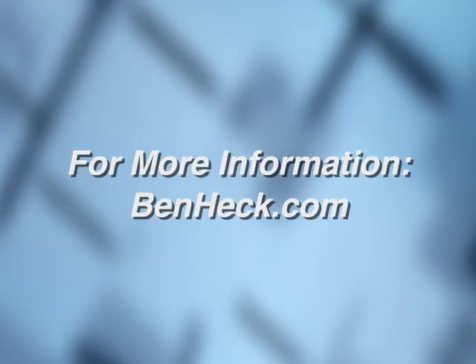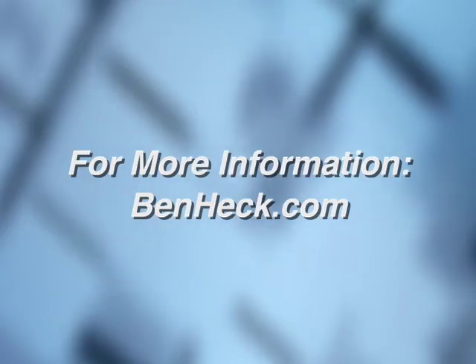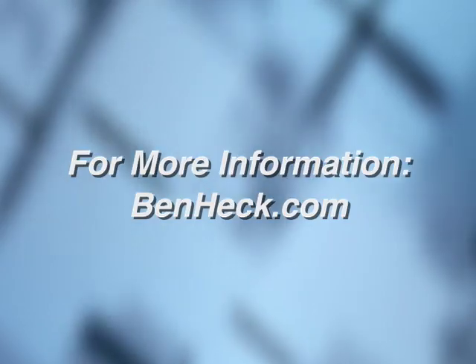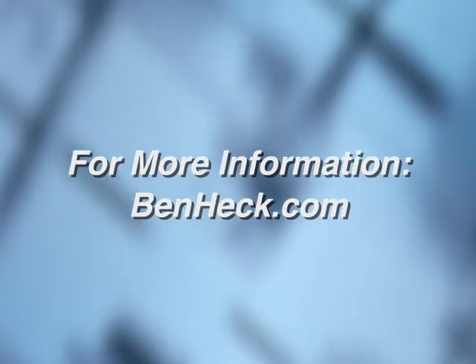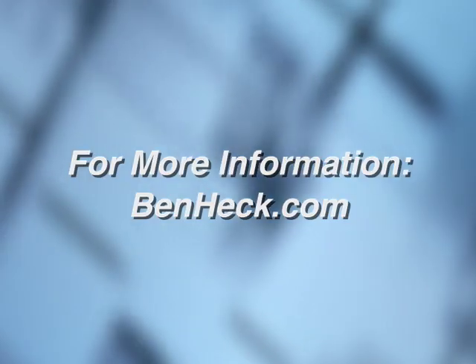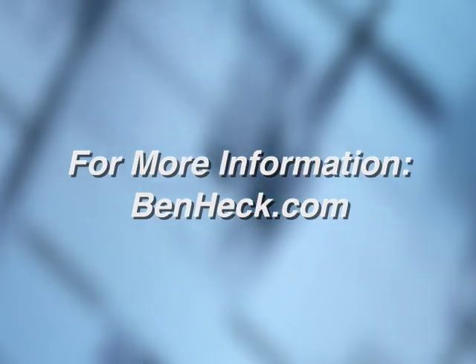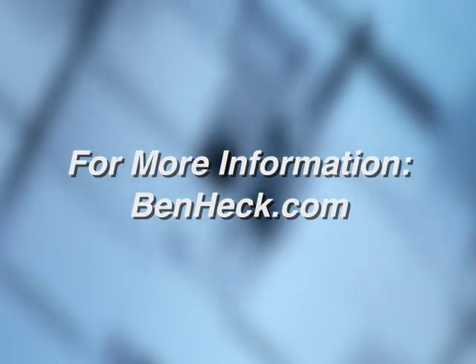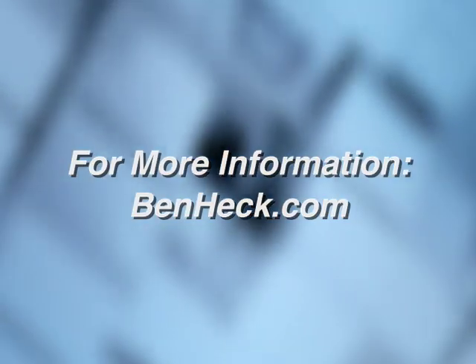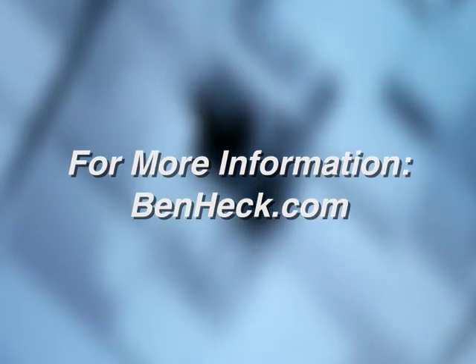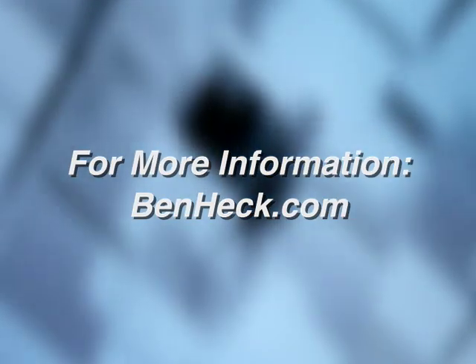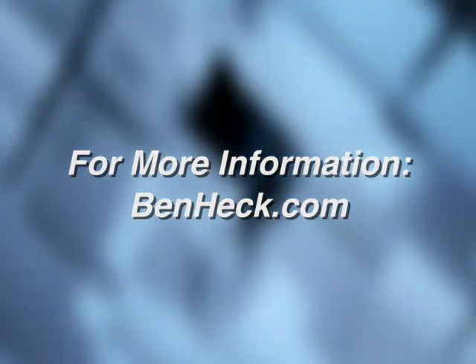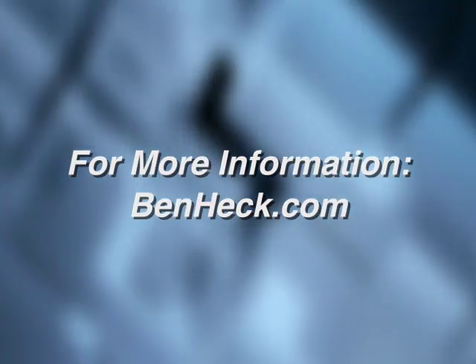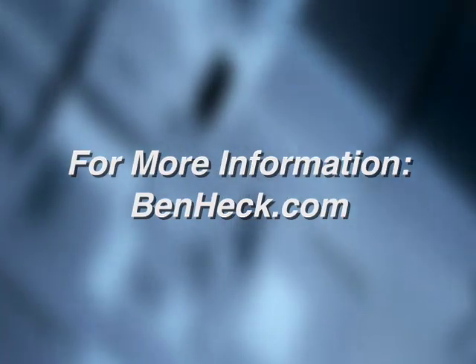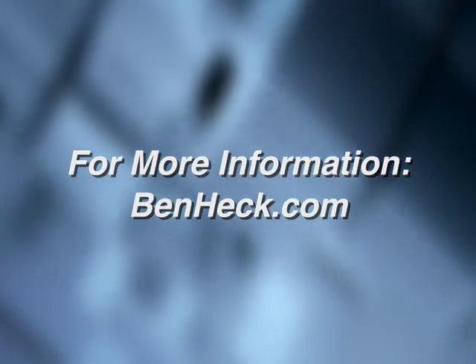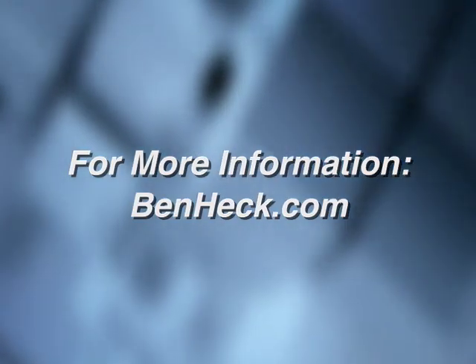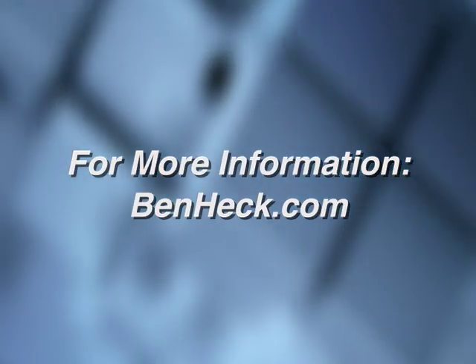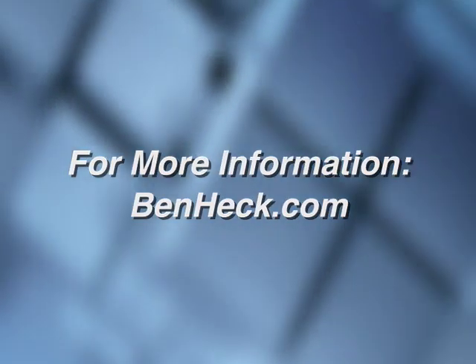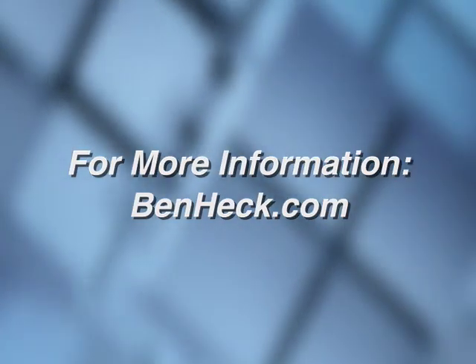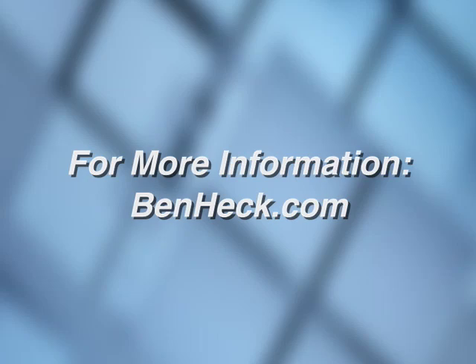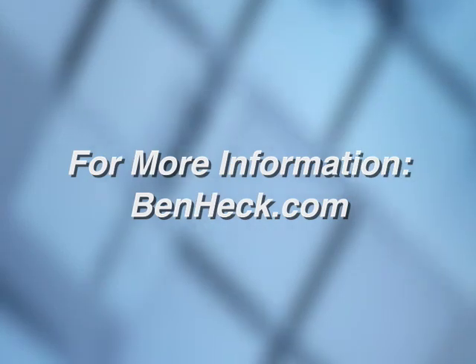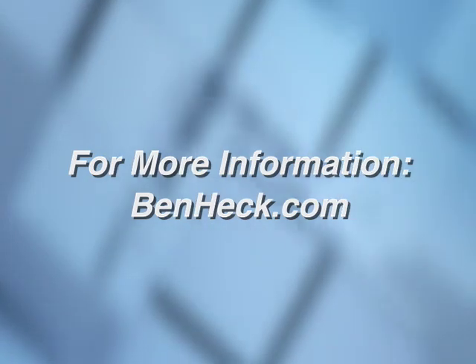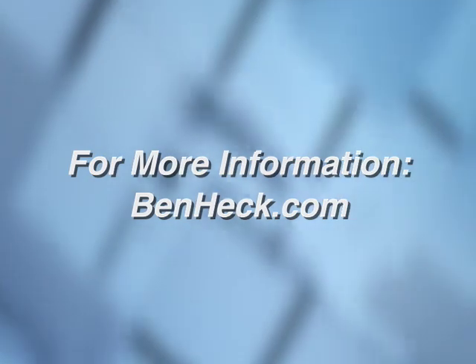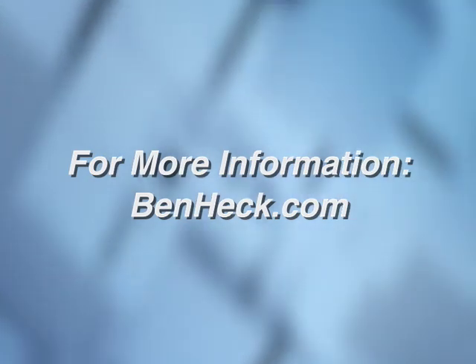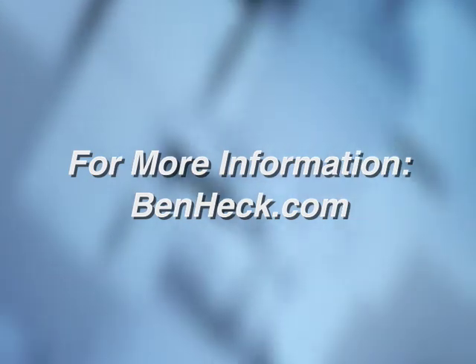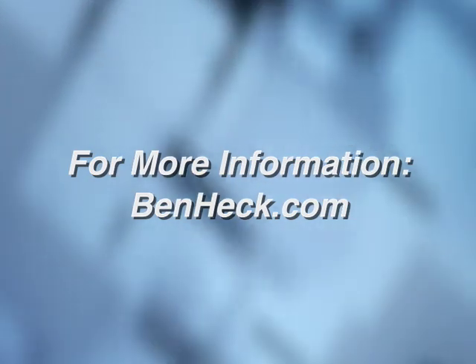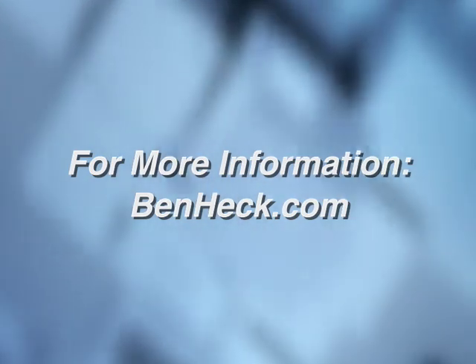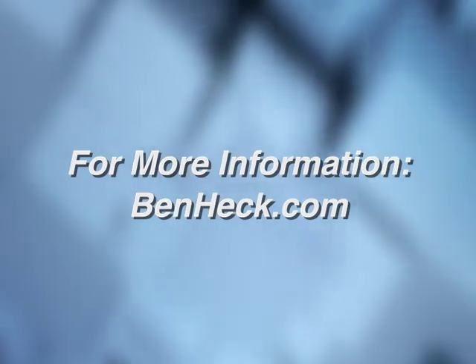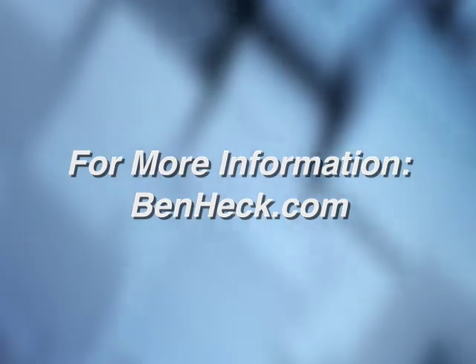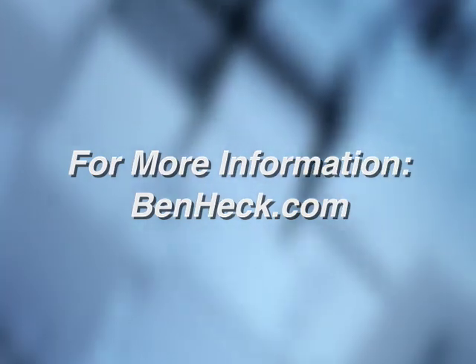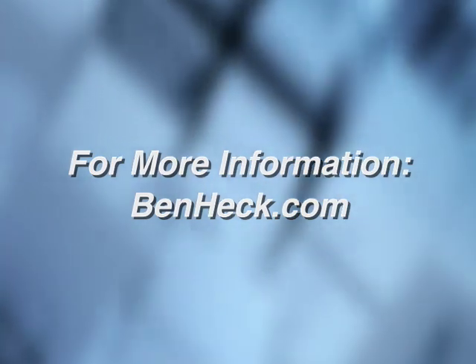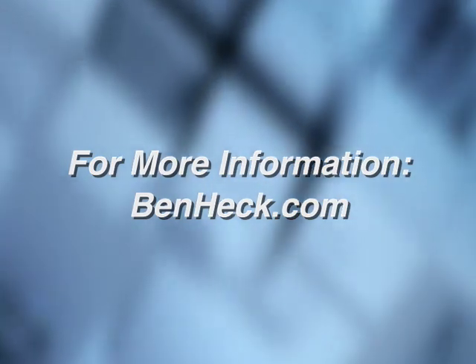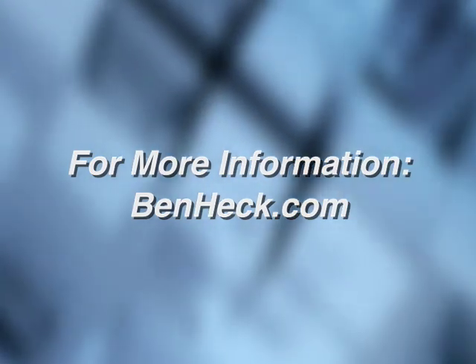For more information, visit benheck.com. For thedigitallifestyle.tv, I'm Ryan Ritchie.